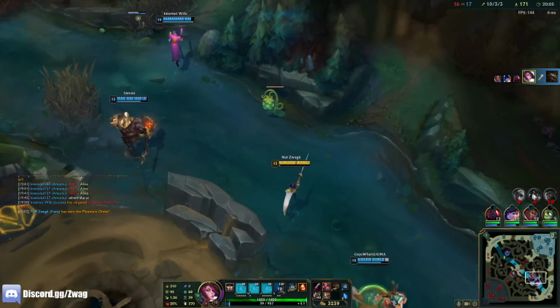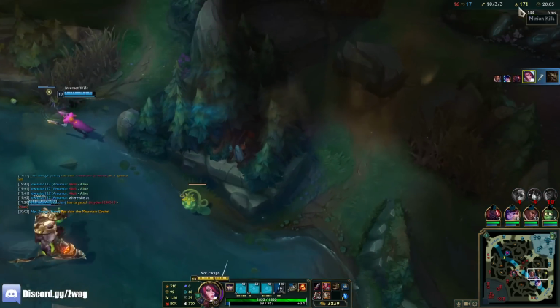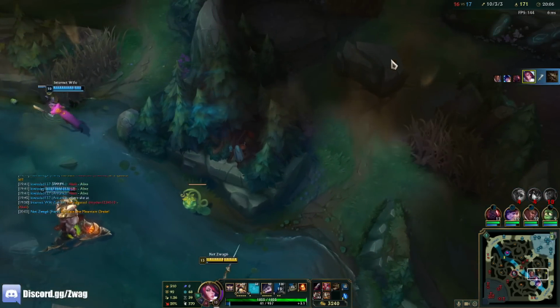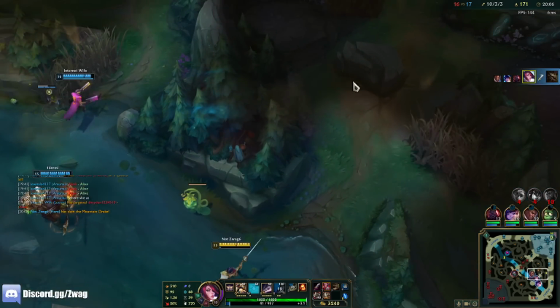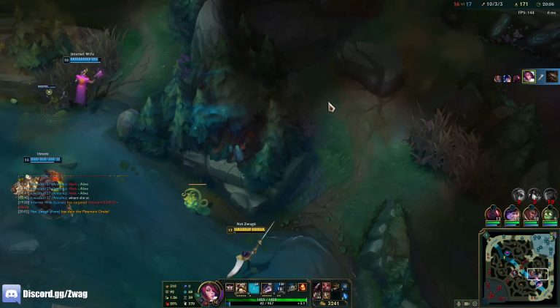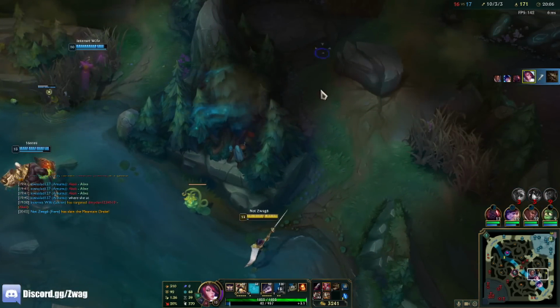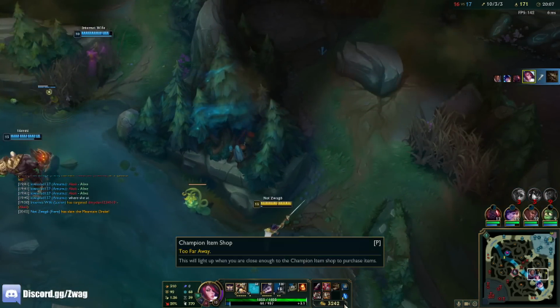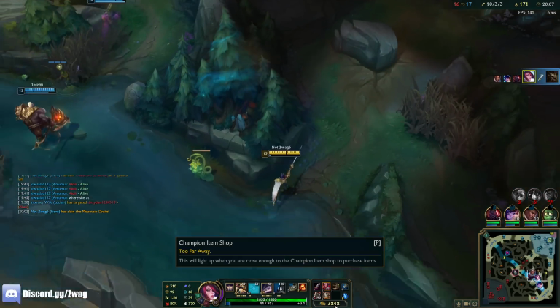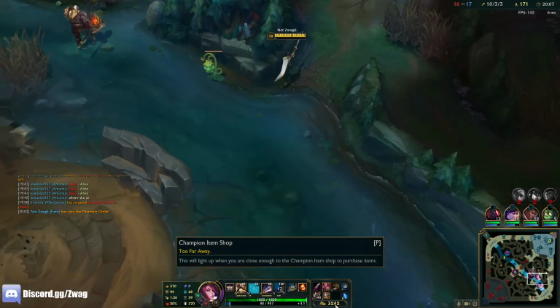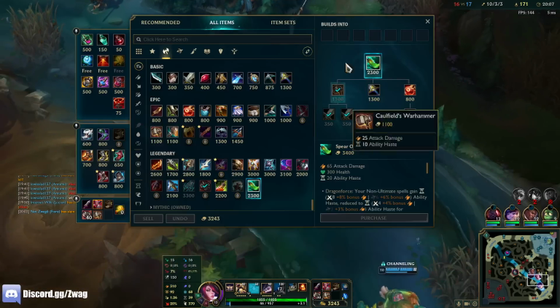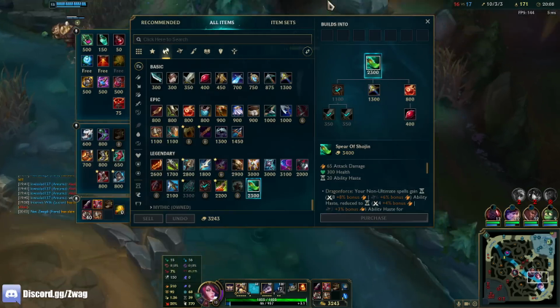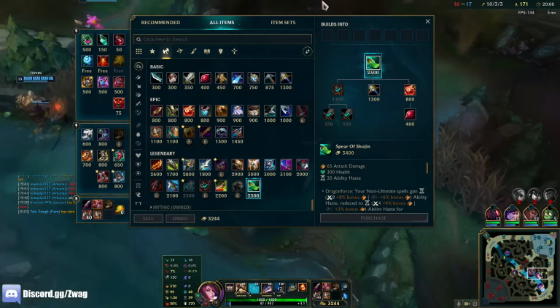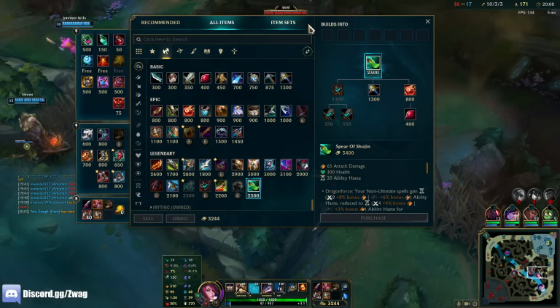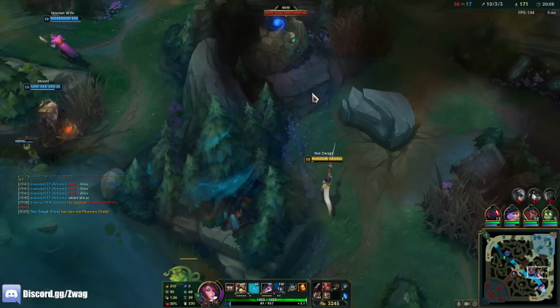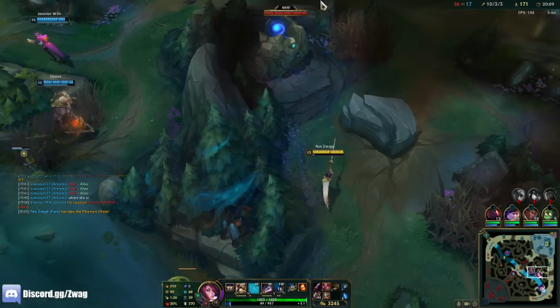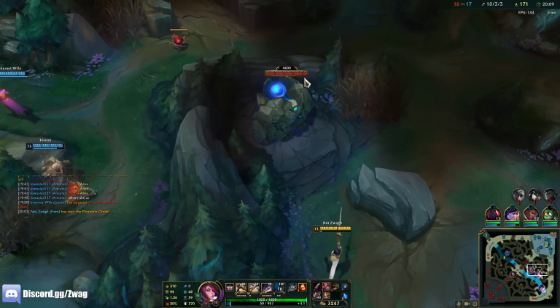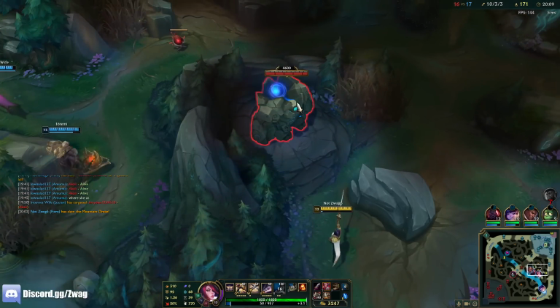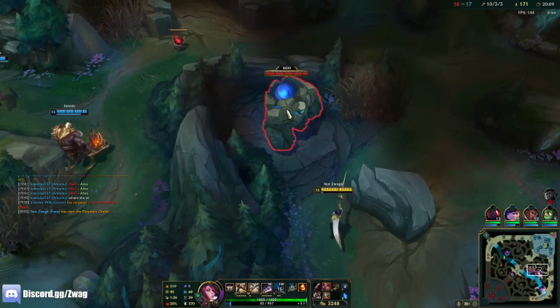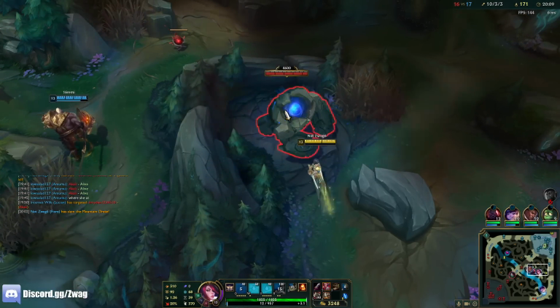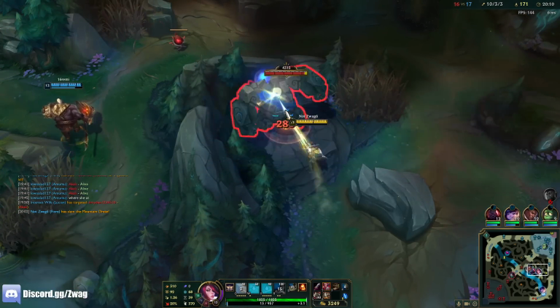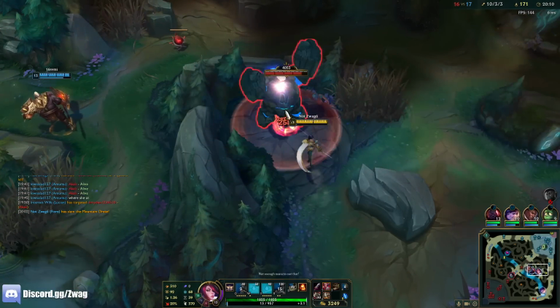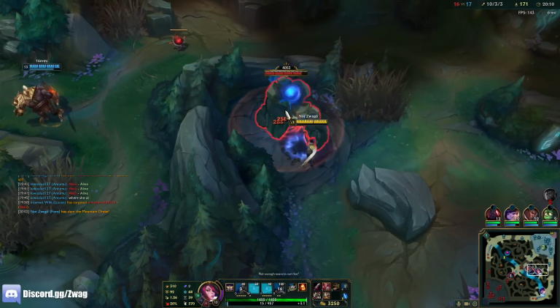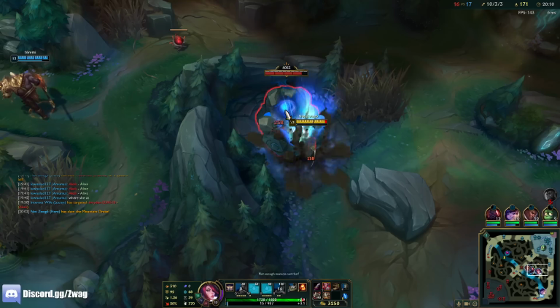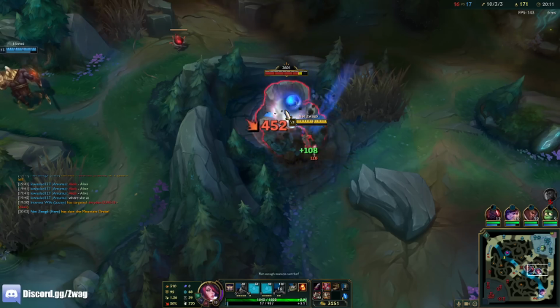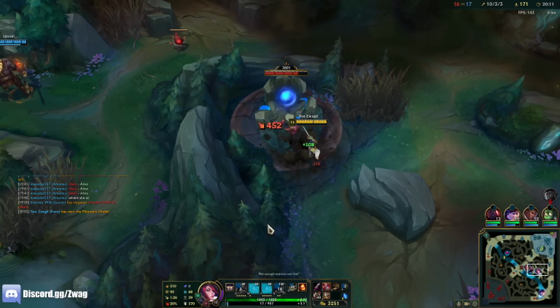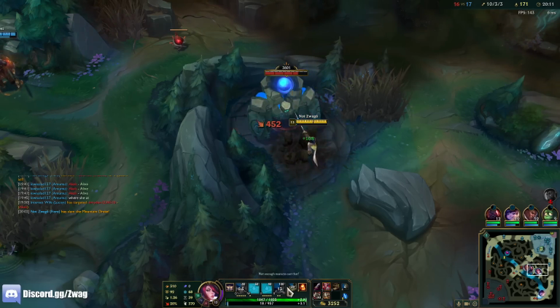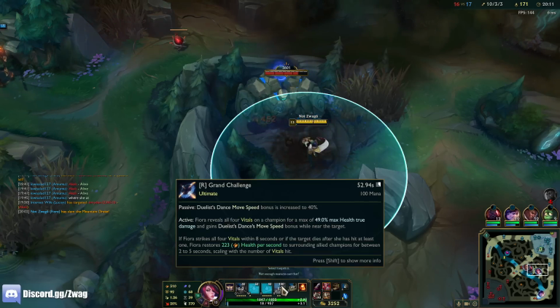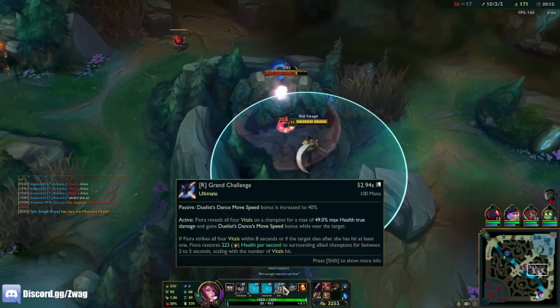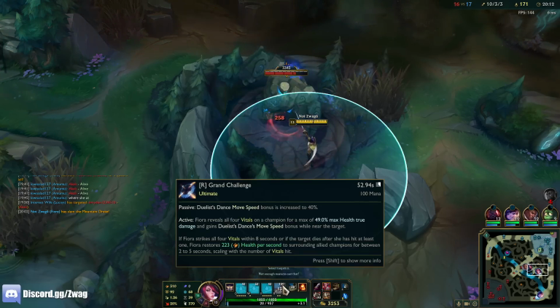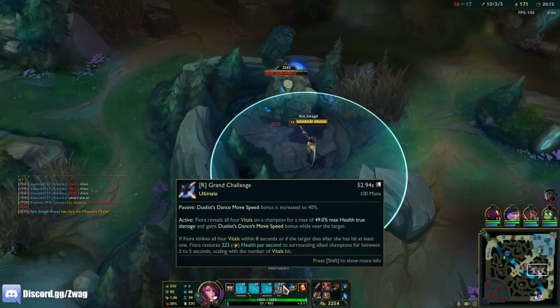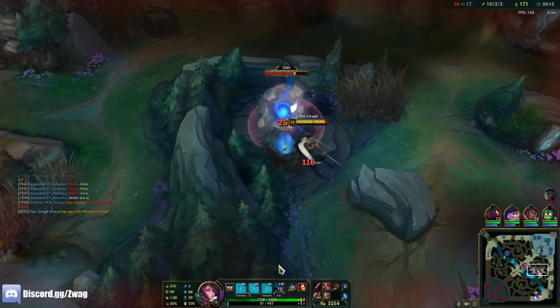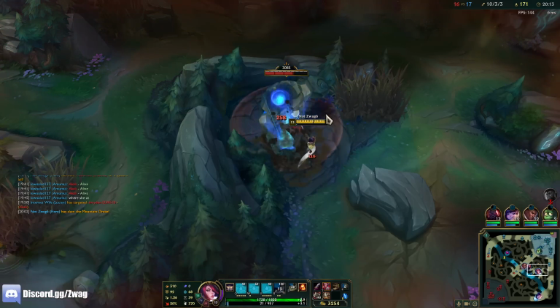I want blue. I have the Shoujin now too, so I have a lot of AD. But we need it at level 16 and I think this number goes up more.